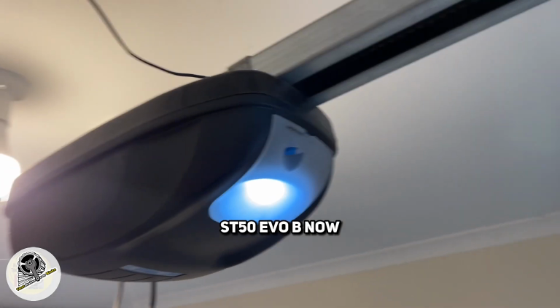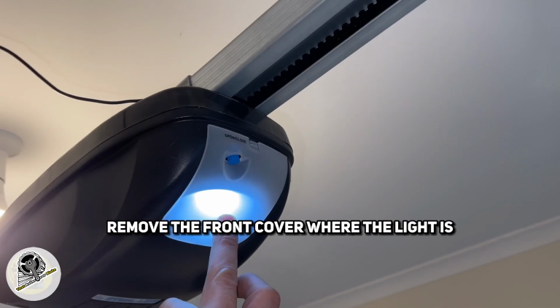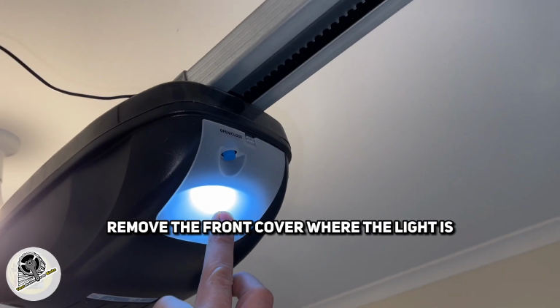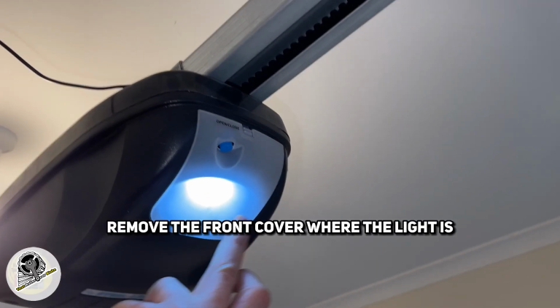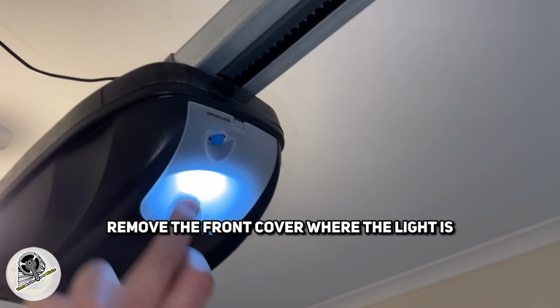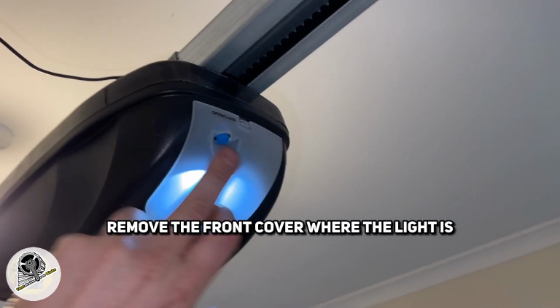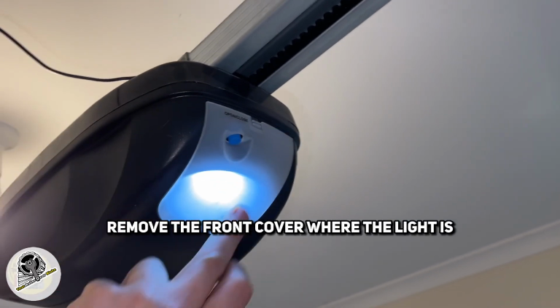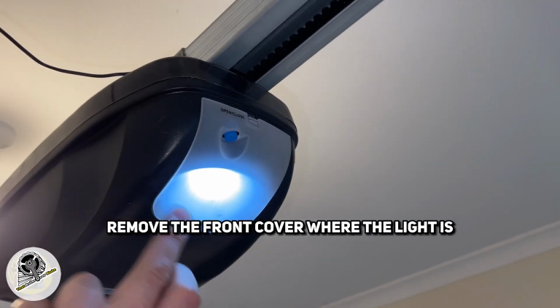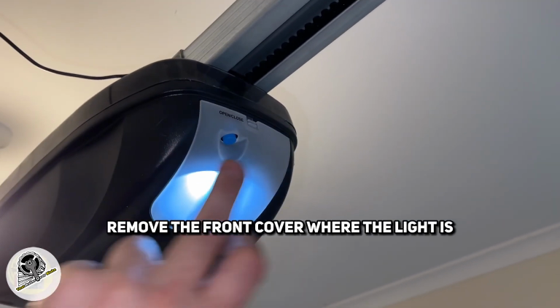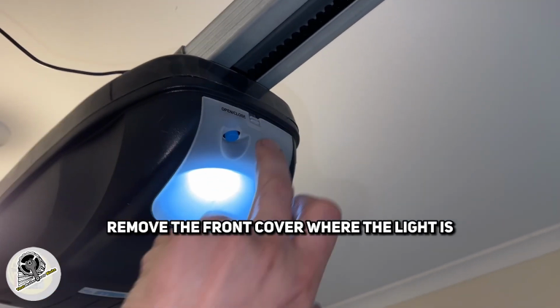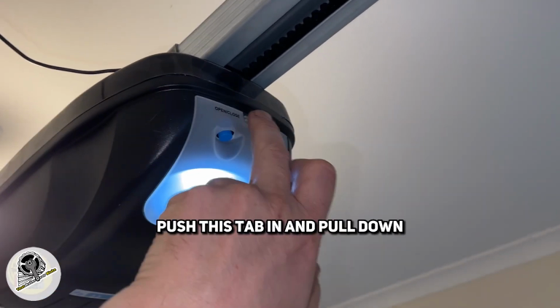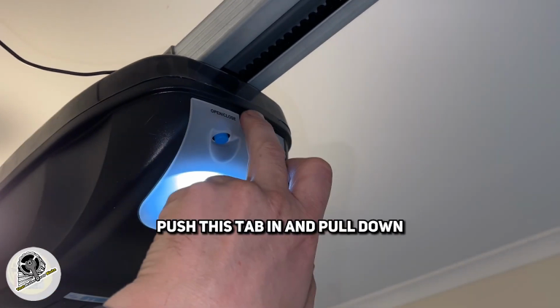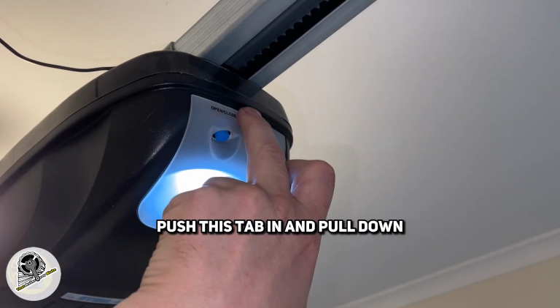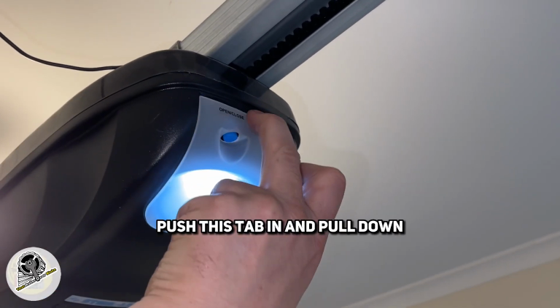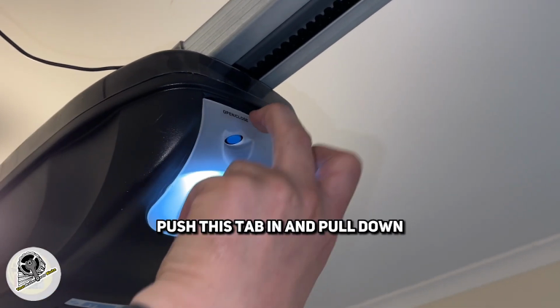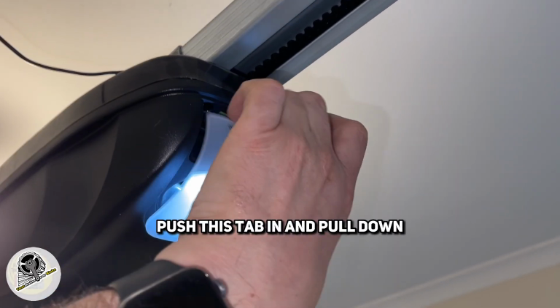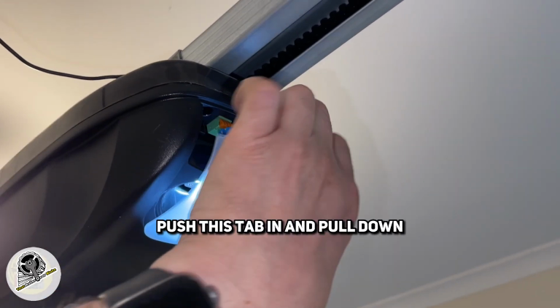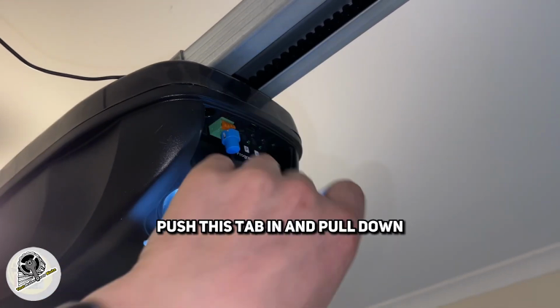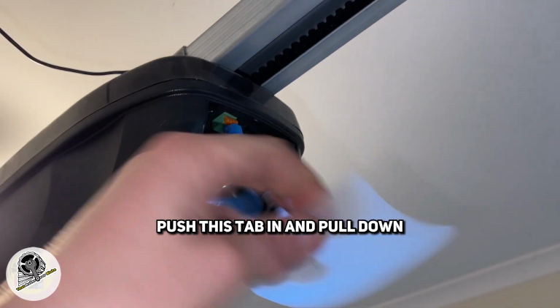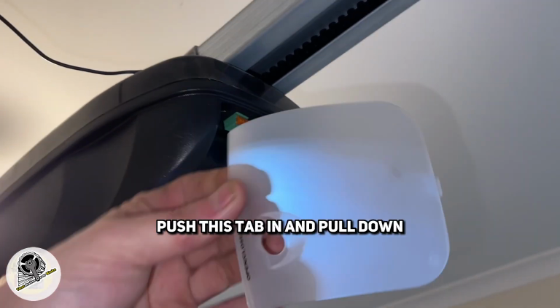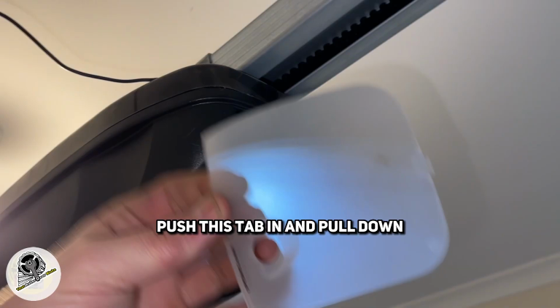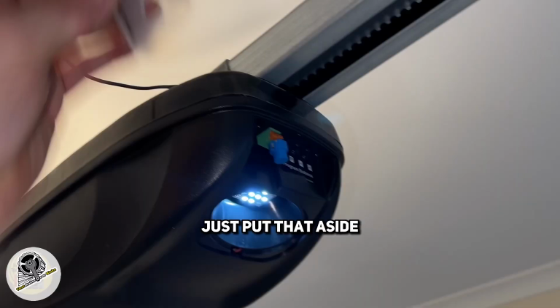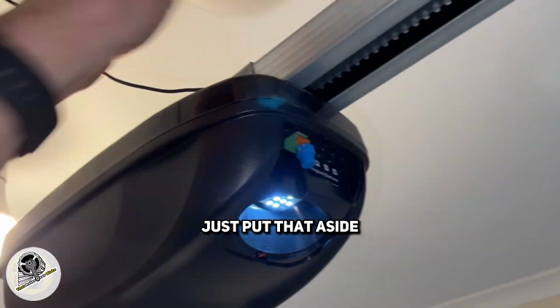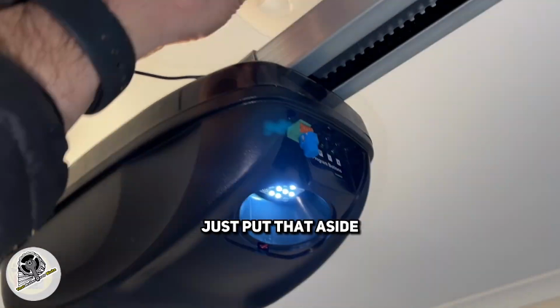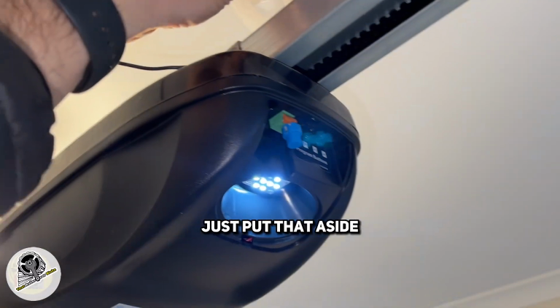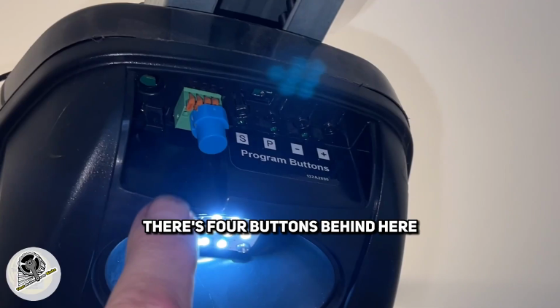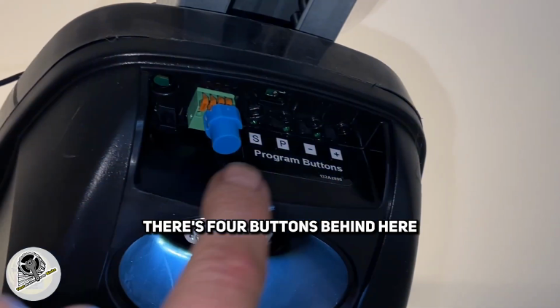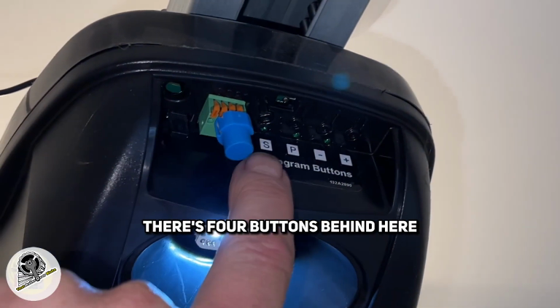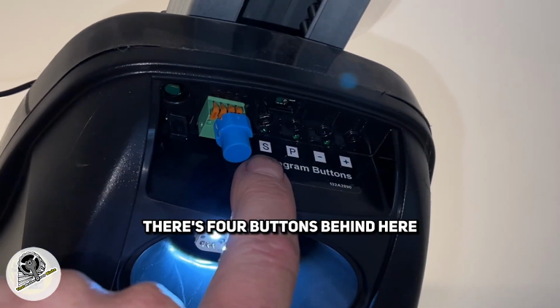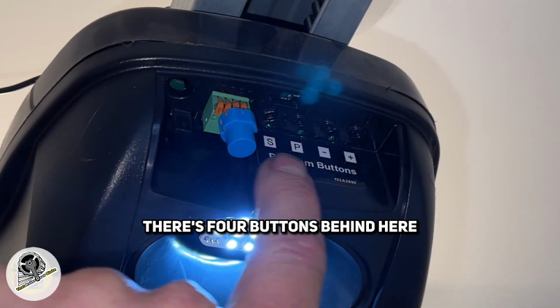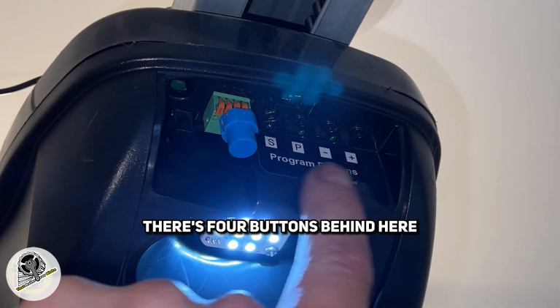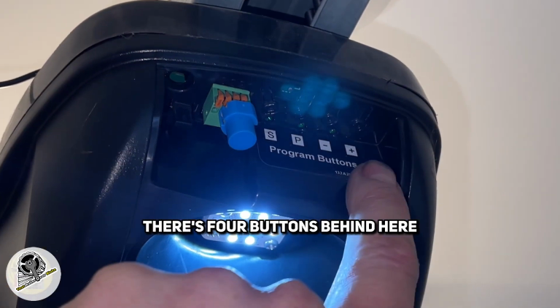Remove the front cover where the light is. Push this tab in and pull down. Just put that aside. There are four buttons behind here.